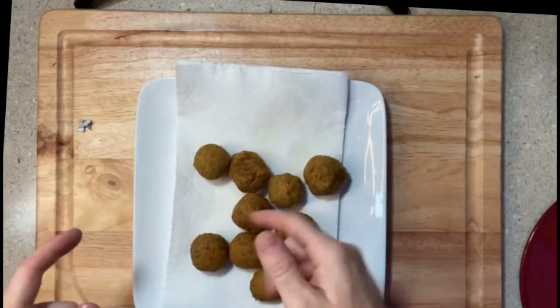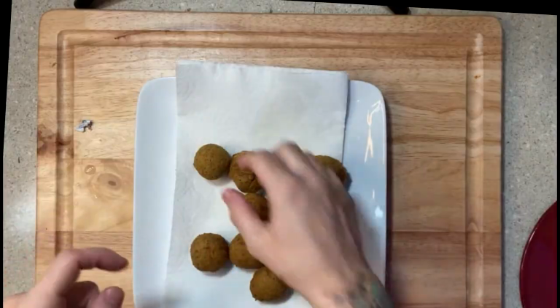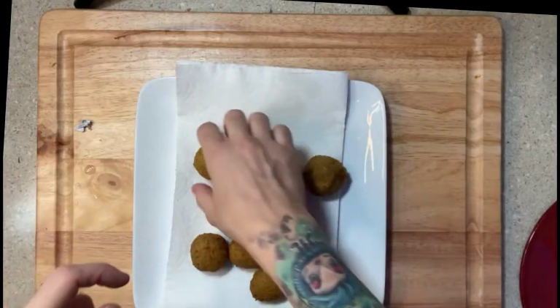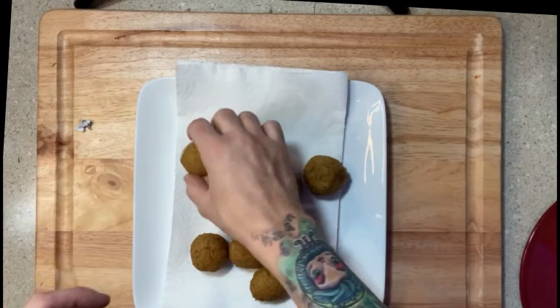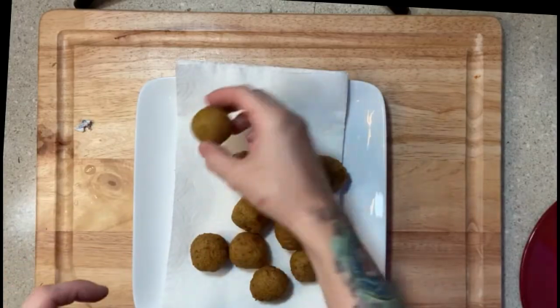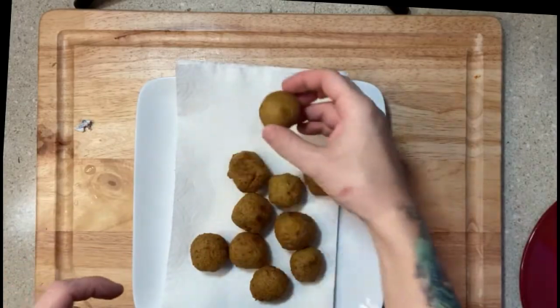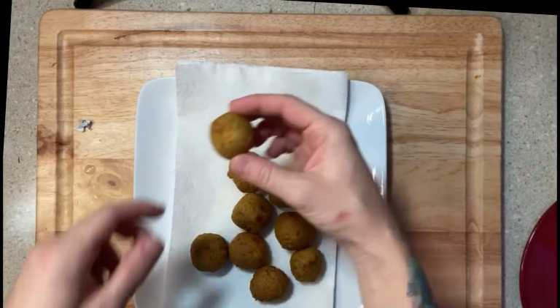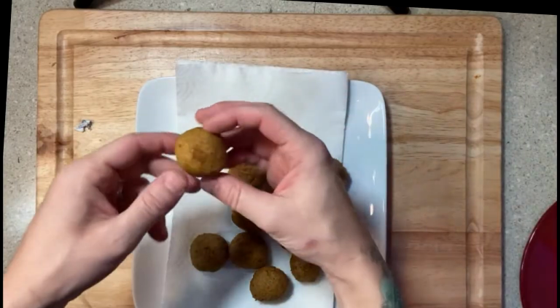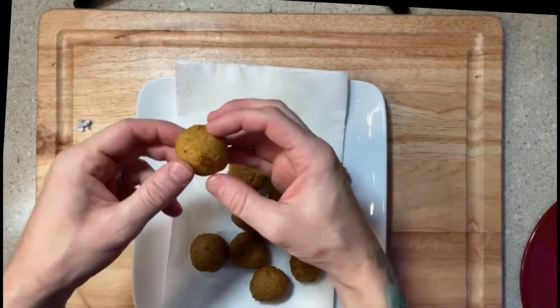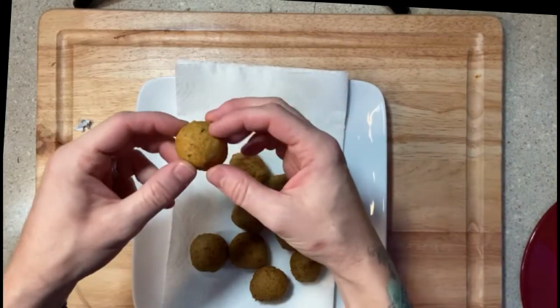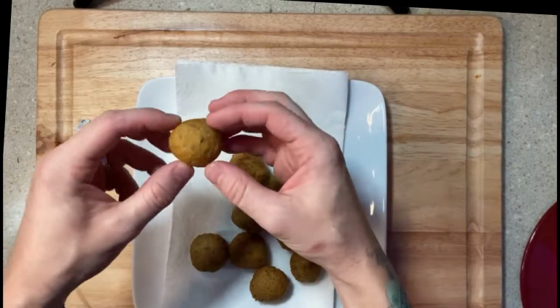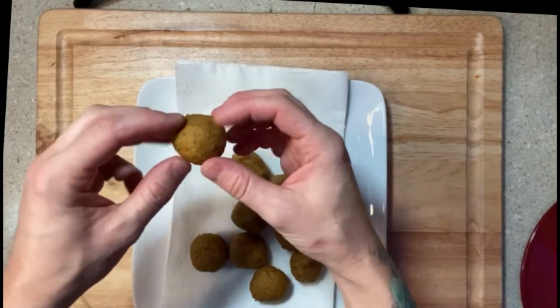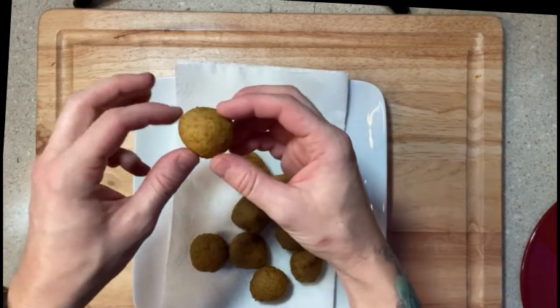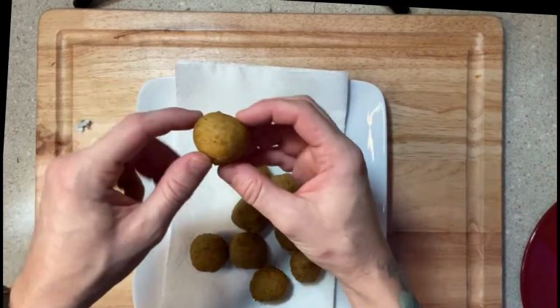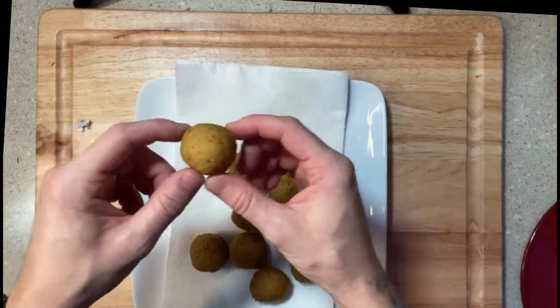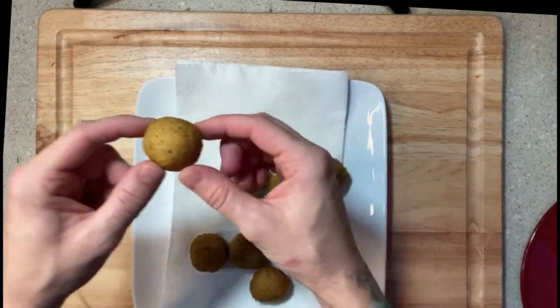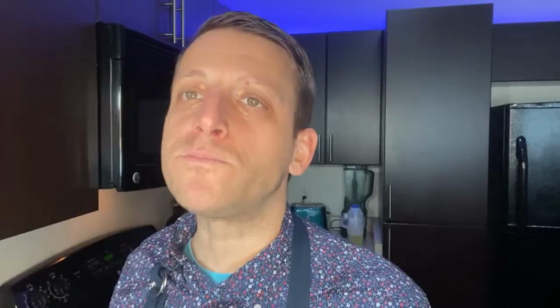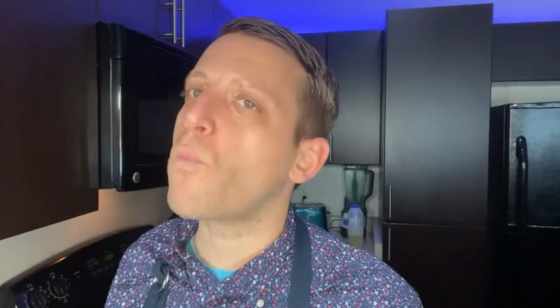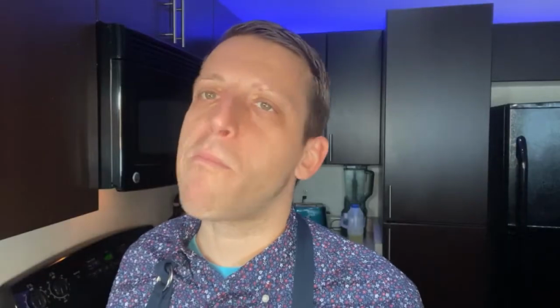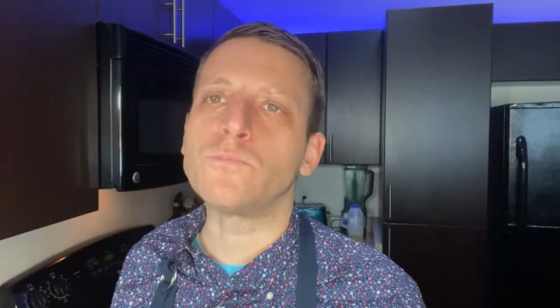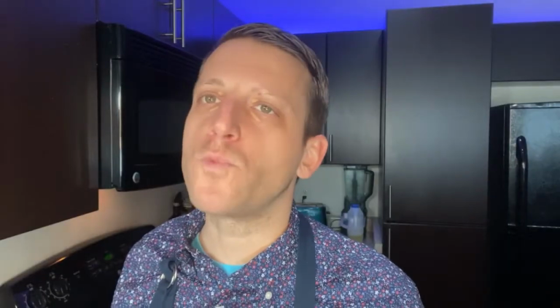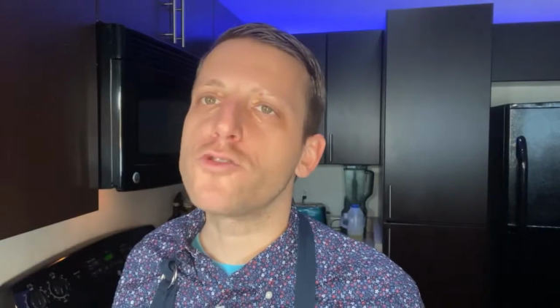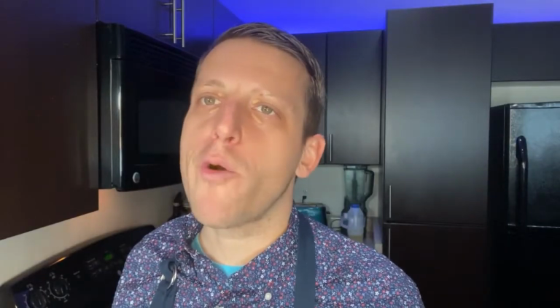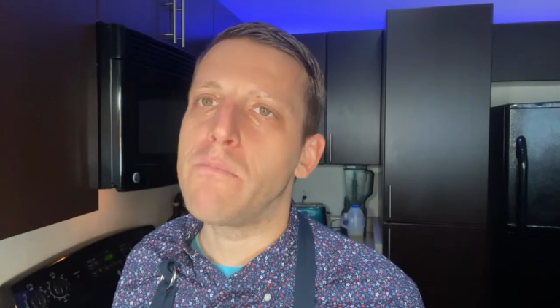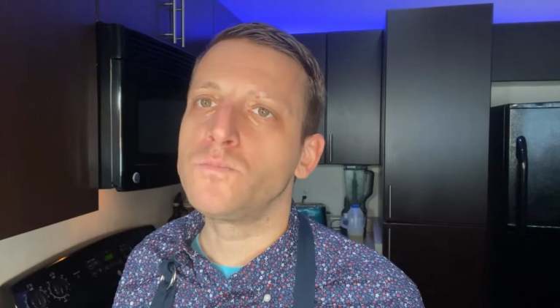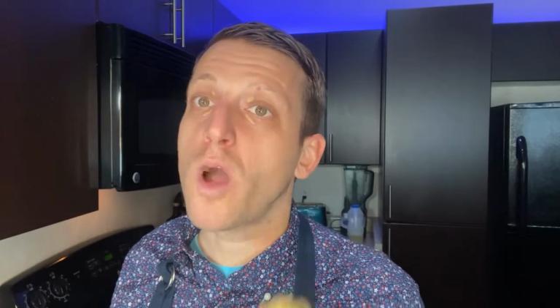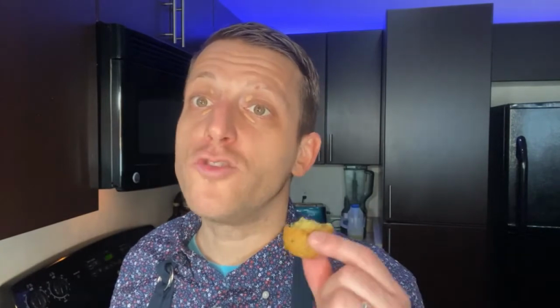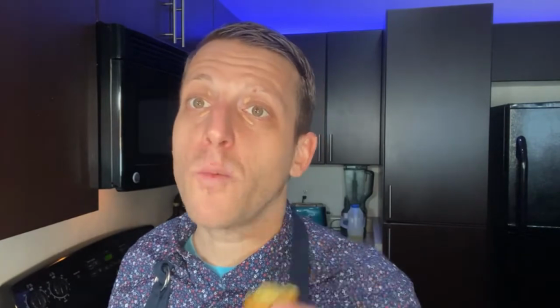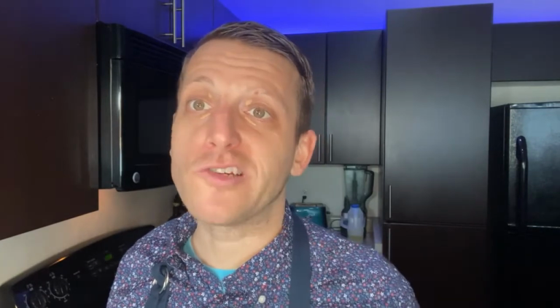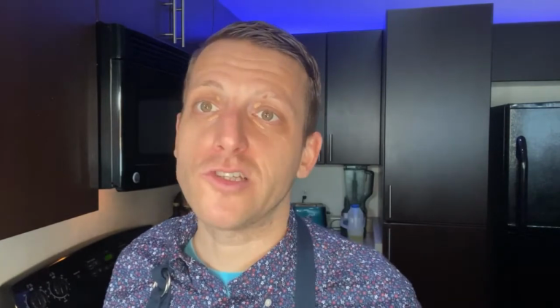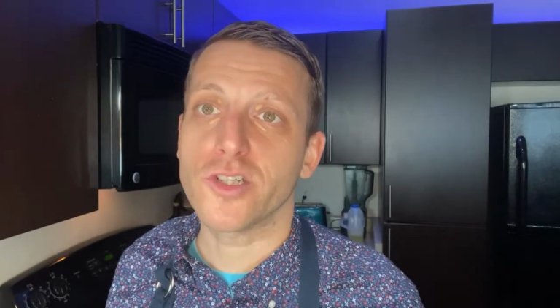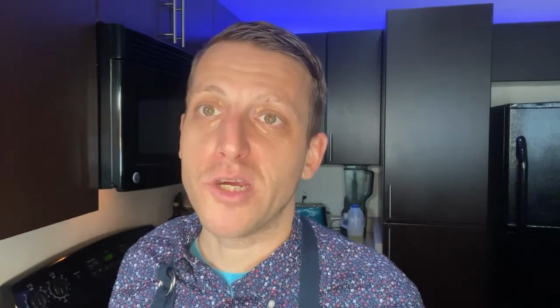Look at these — they are nice and crispy. They're so good. I cannot wait to get this in a pita.